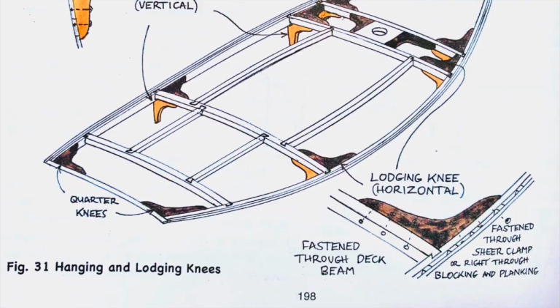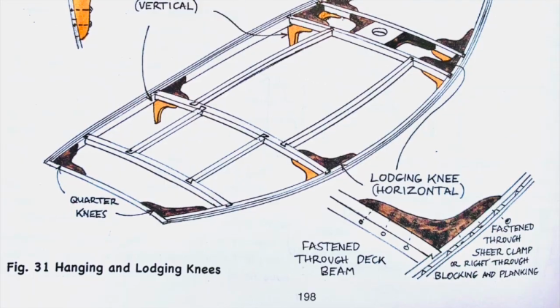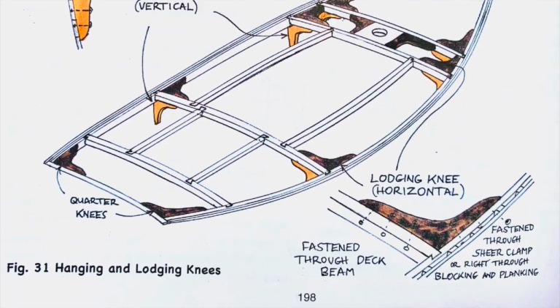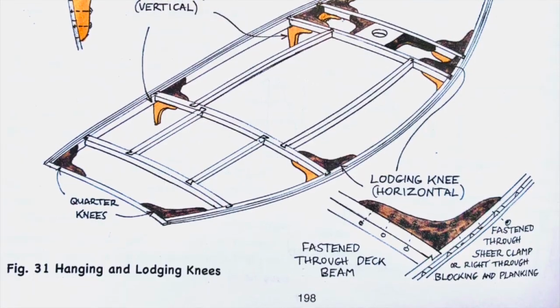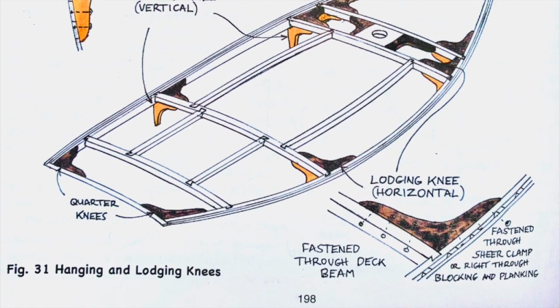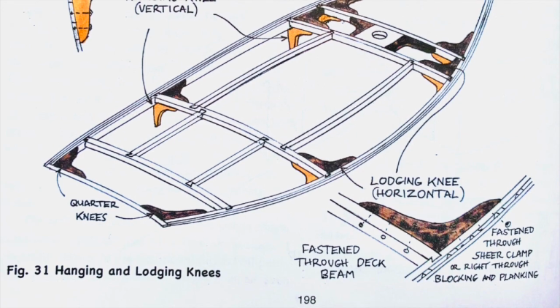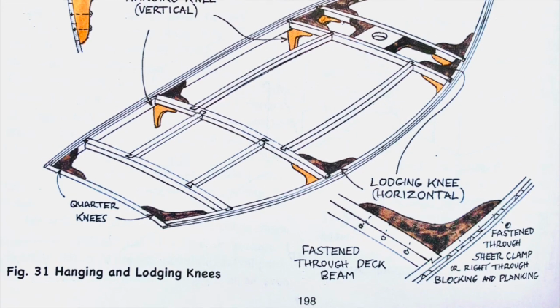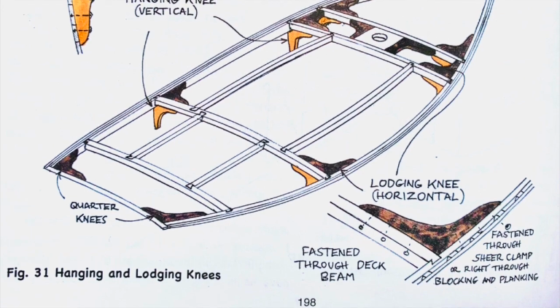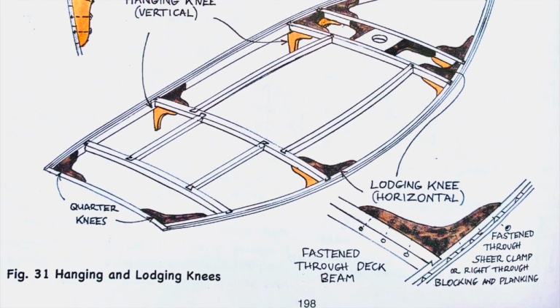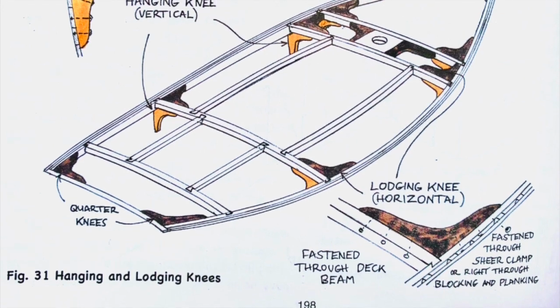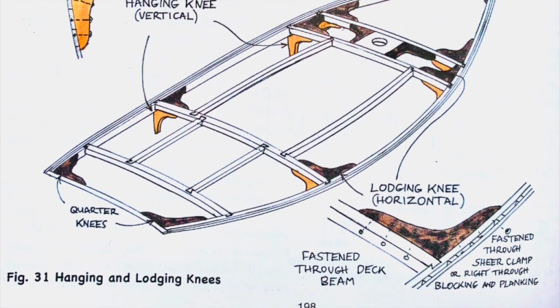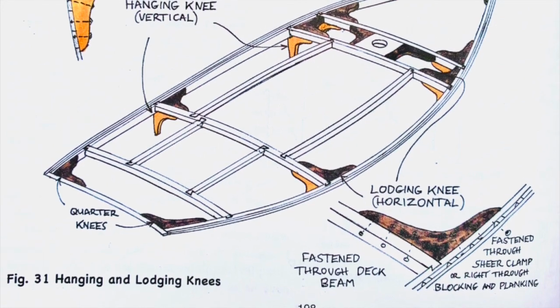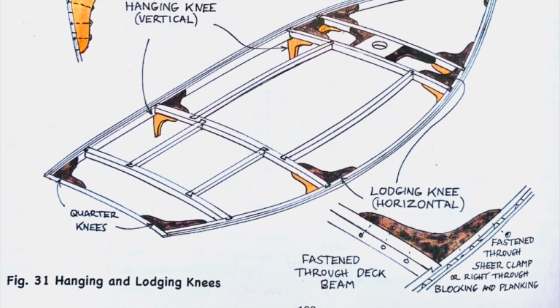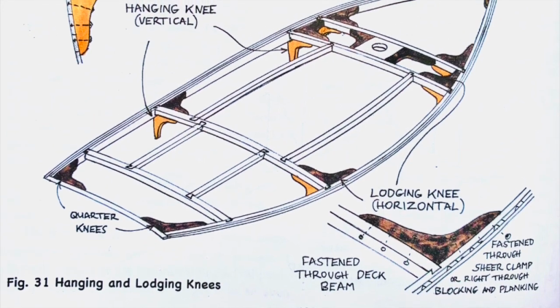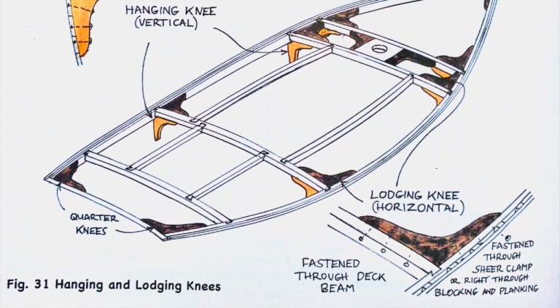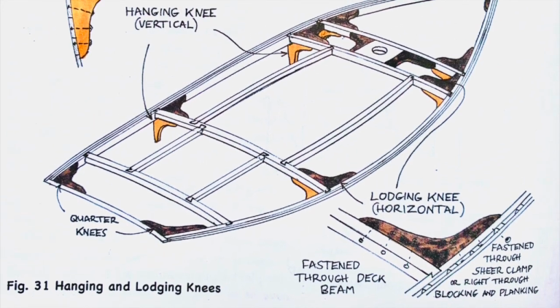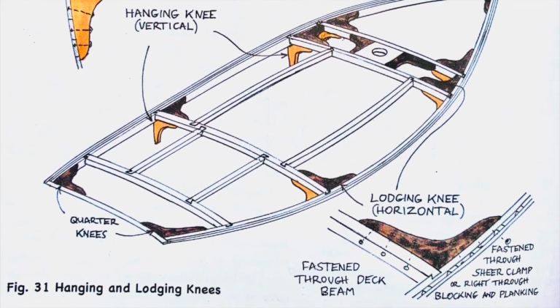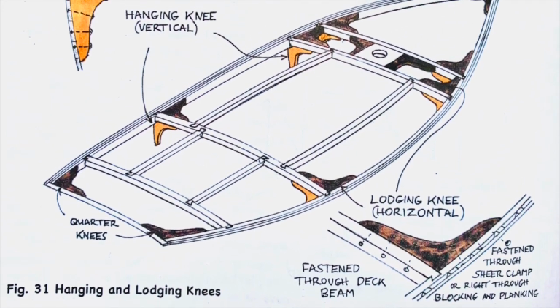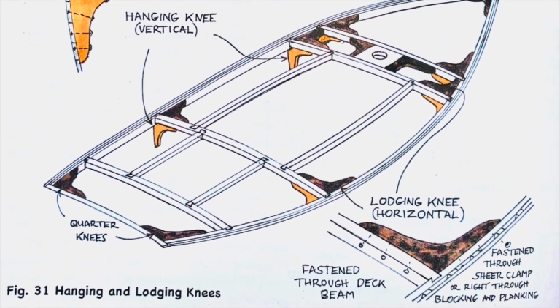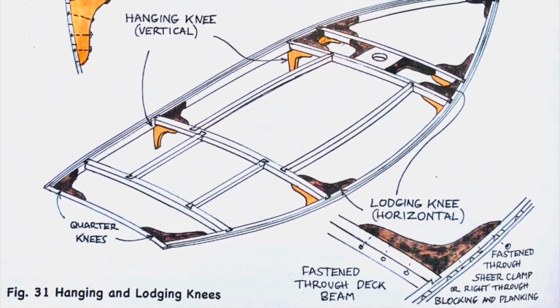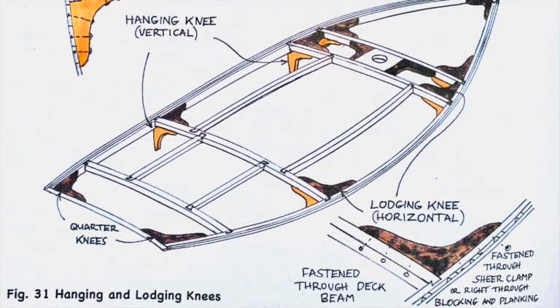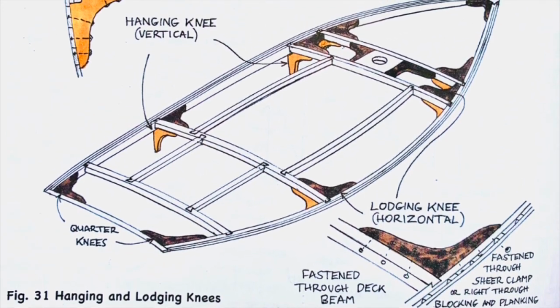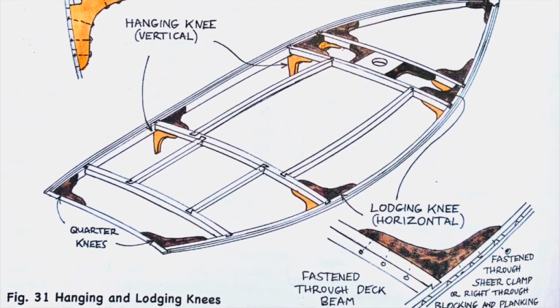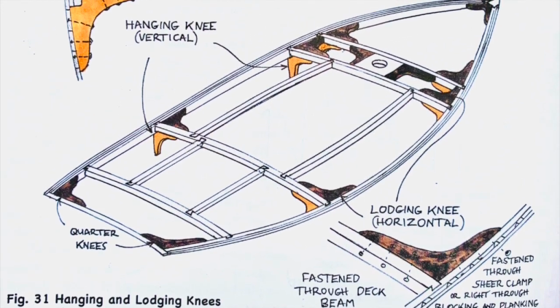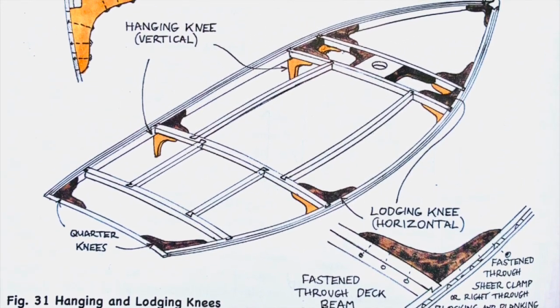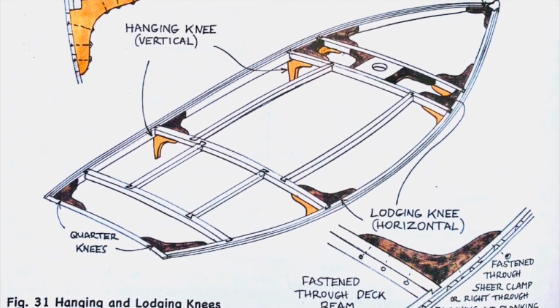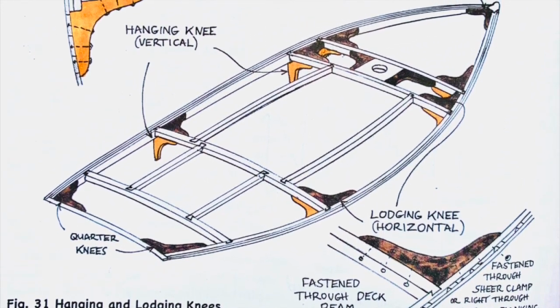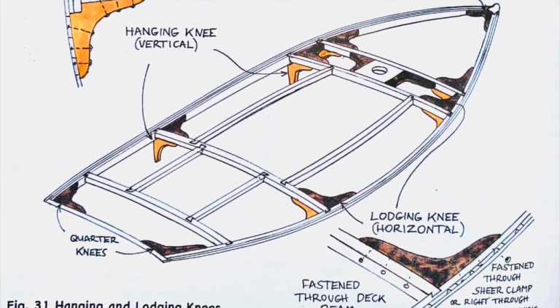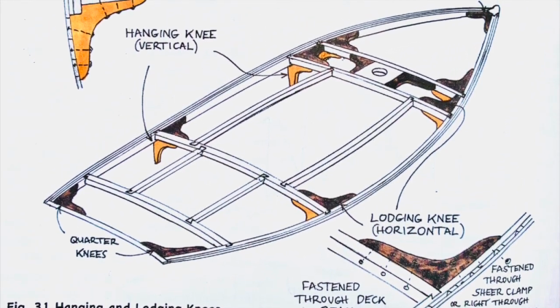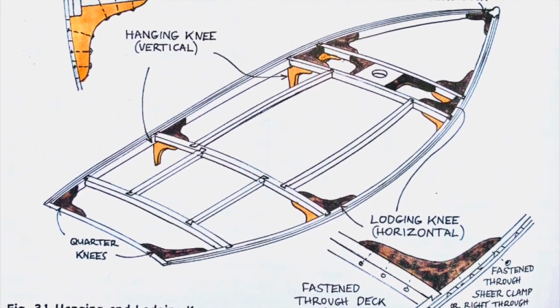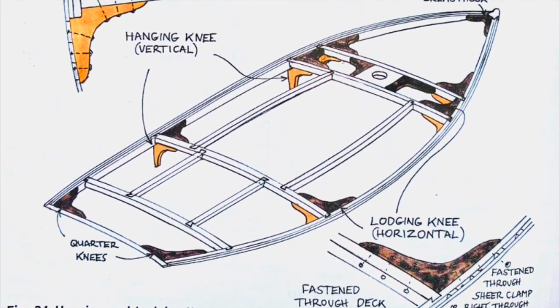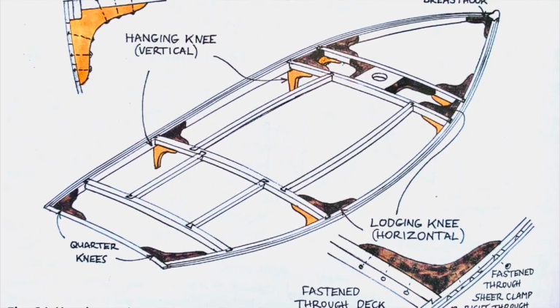Vertically fitted knees are referred to as hanging knees. Horizontally fitted knees are referred to as lodging knees.